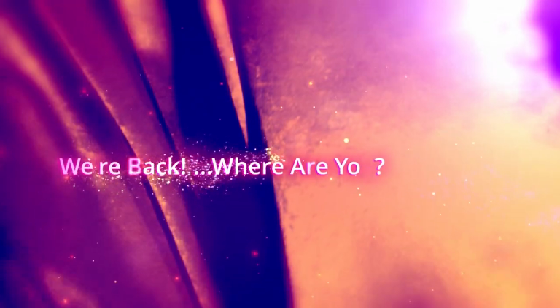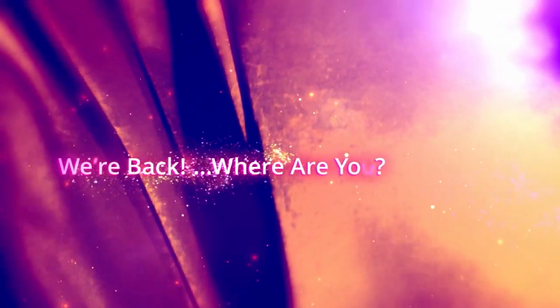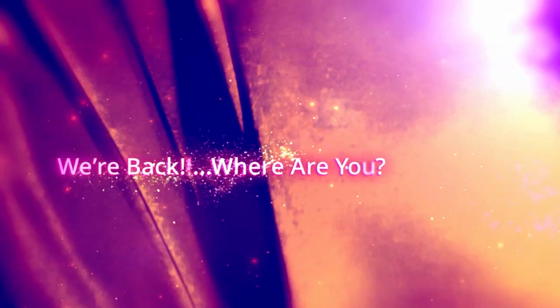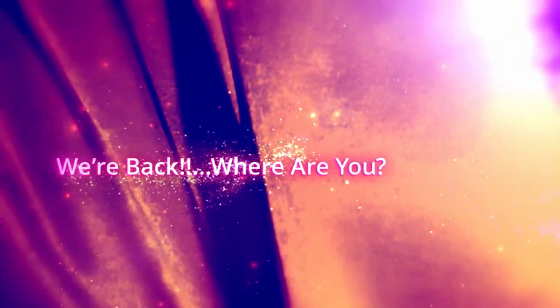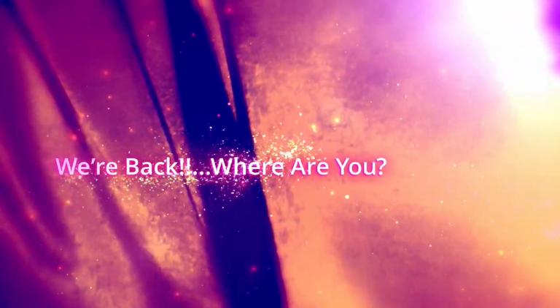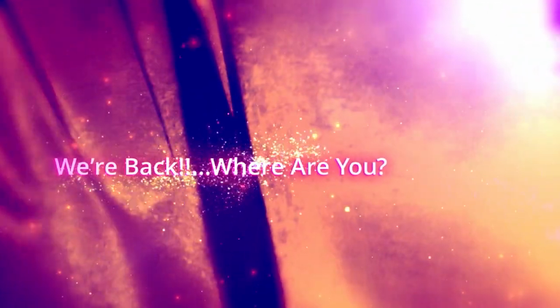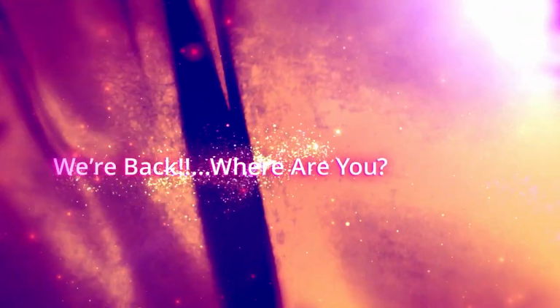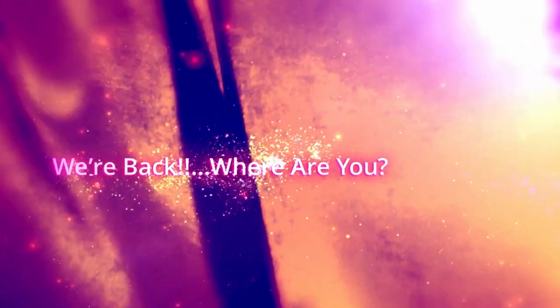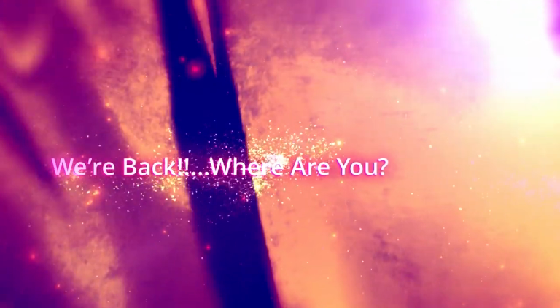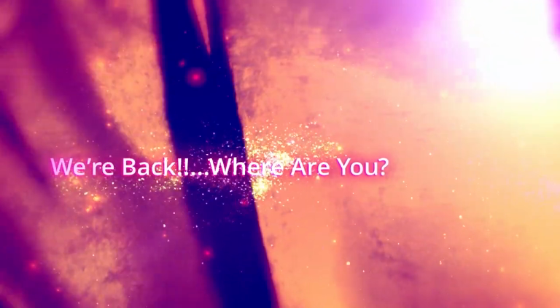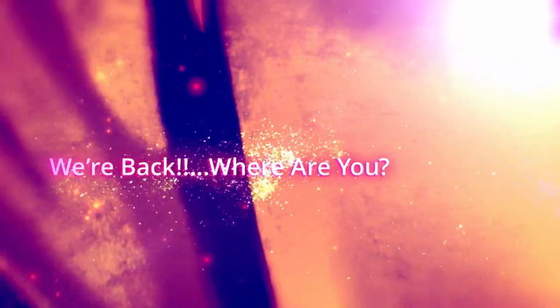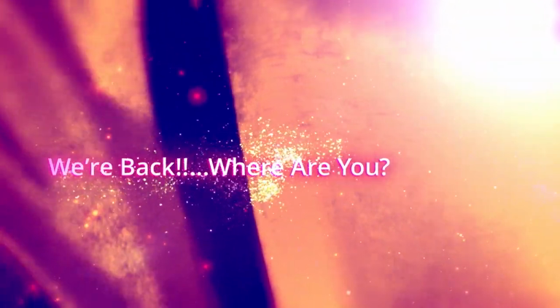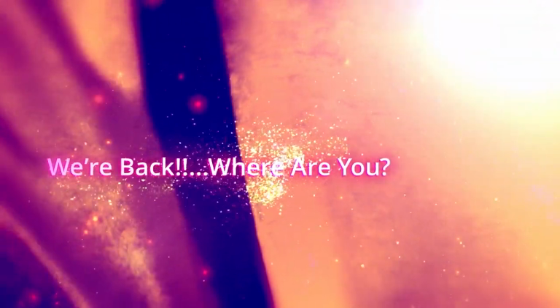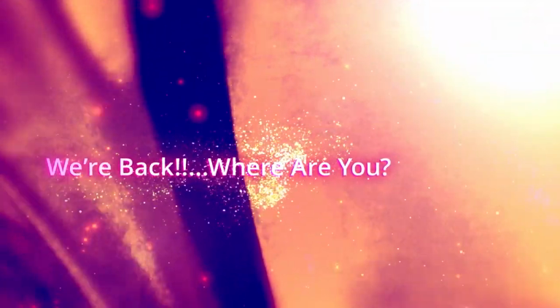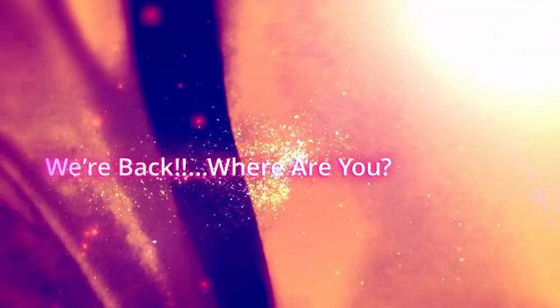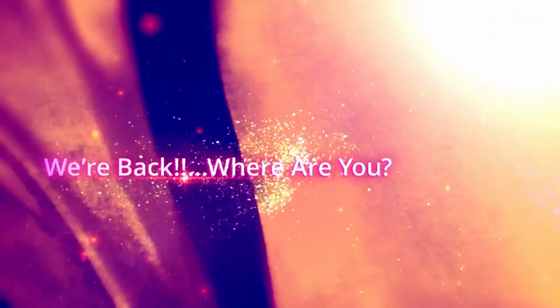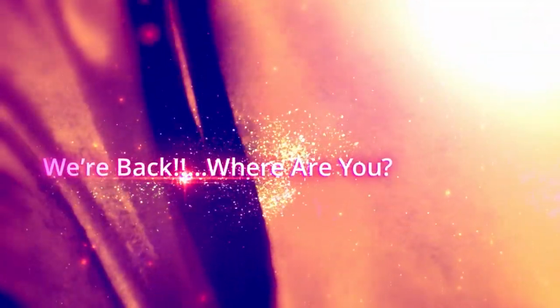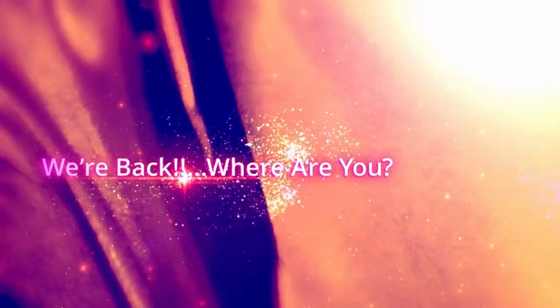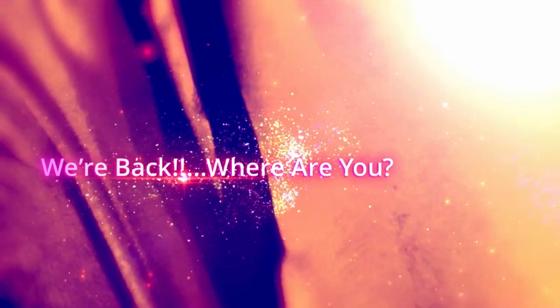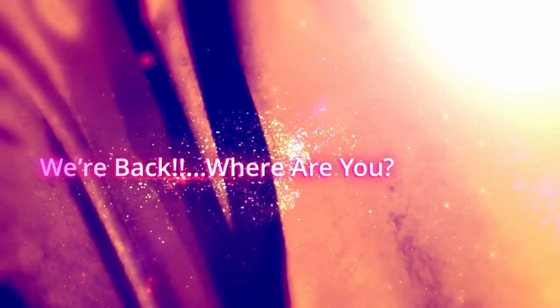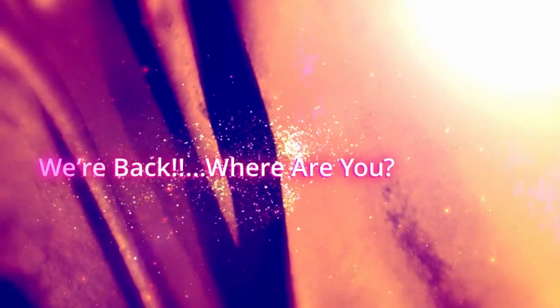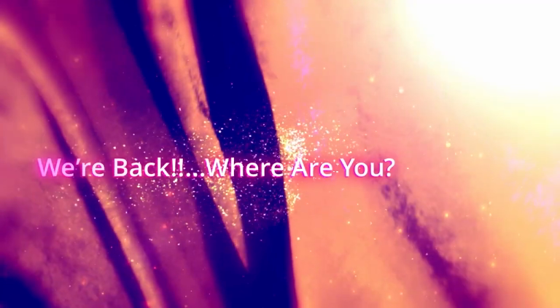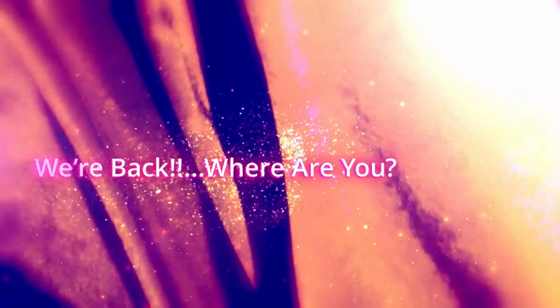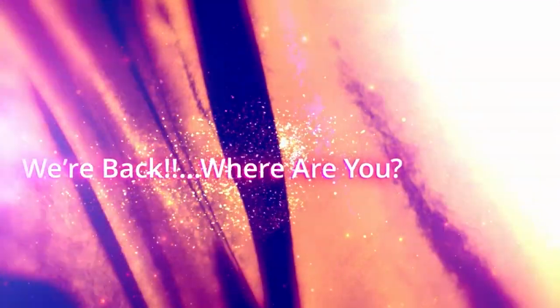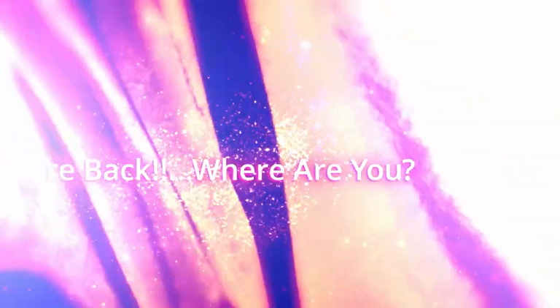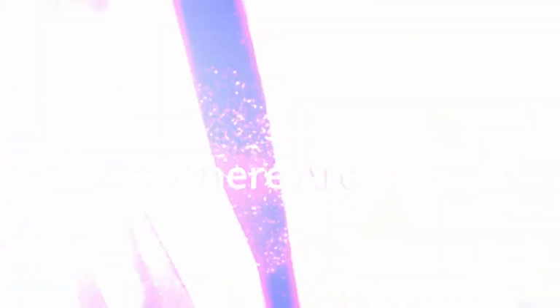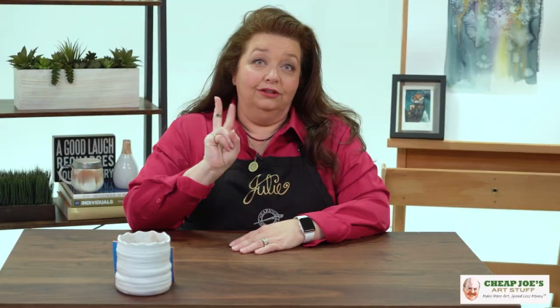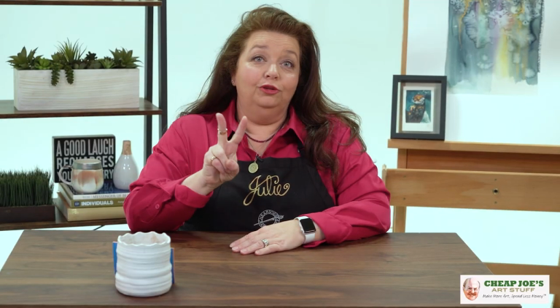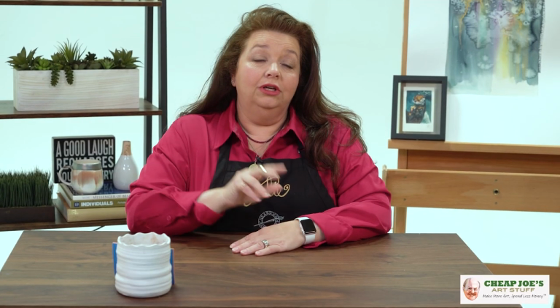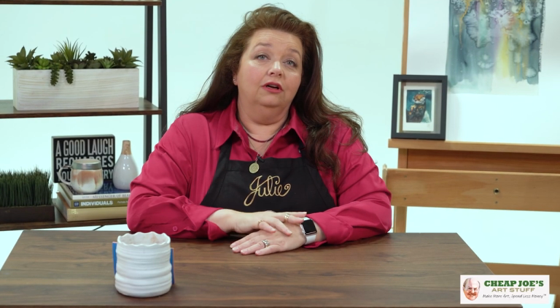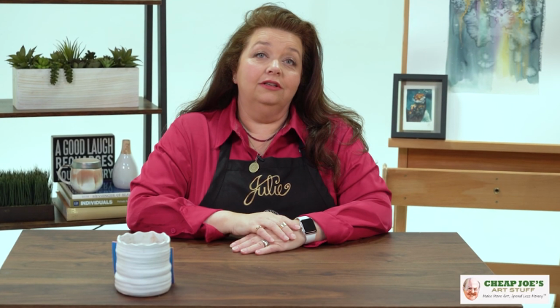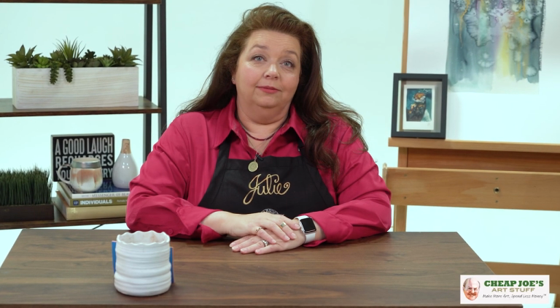Hello and welcome to Cheap Joe's Art Stuff. My name is Julie and I'm here to impart some knowledge to you today via a two-minute art tip.